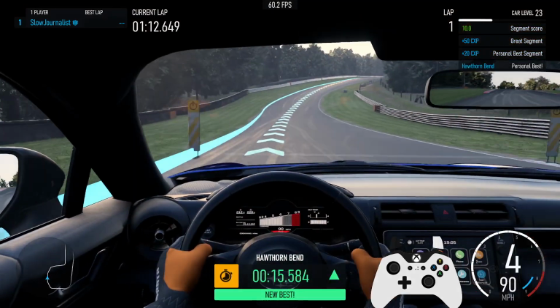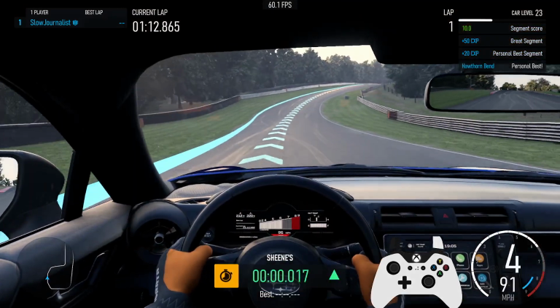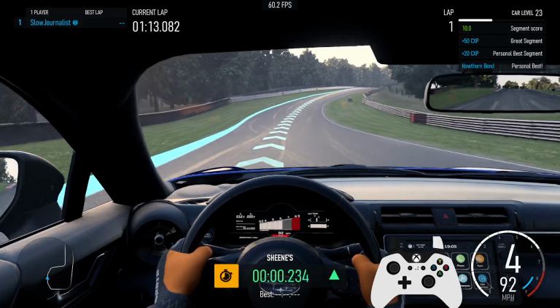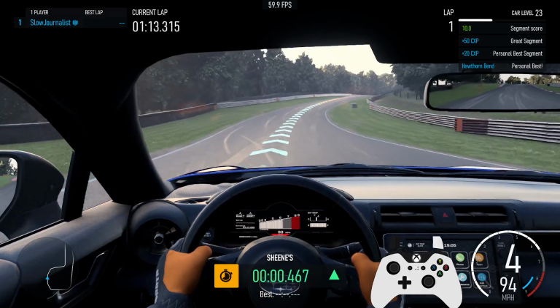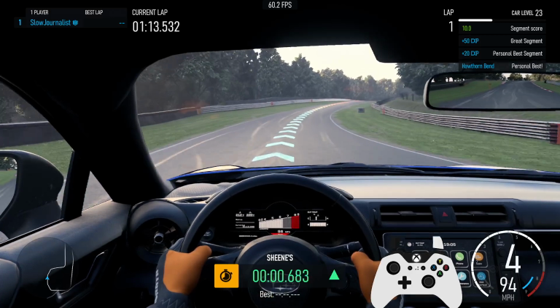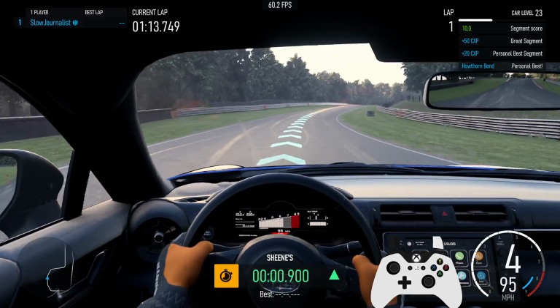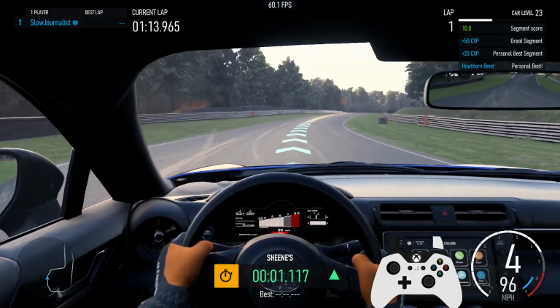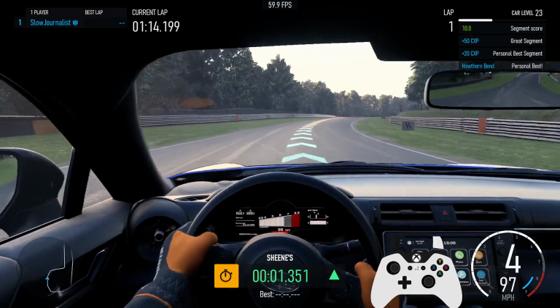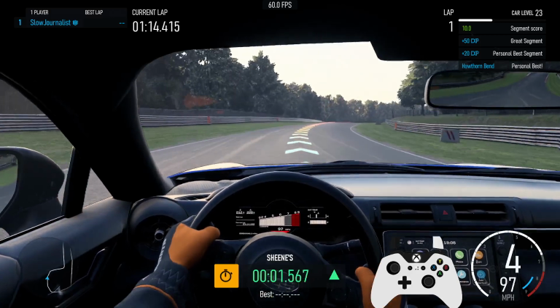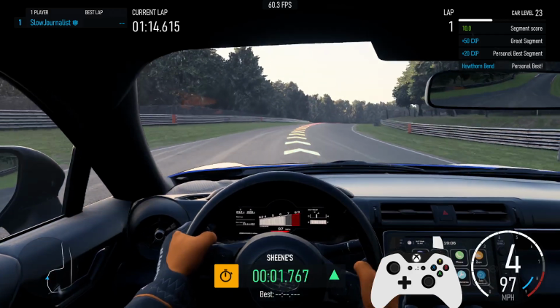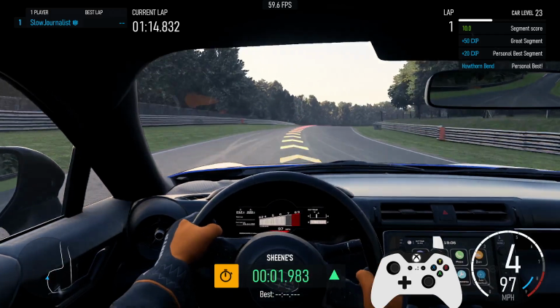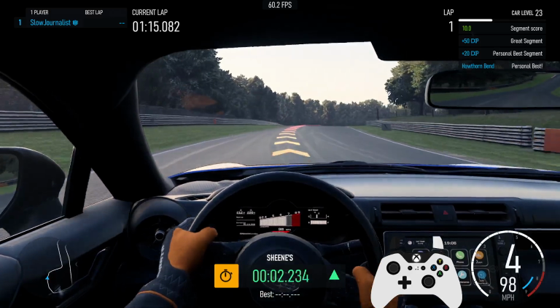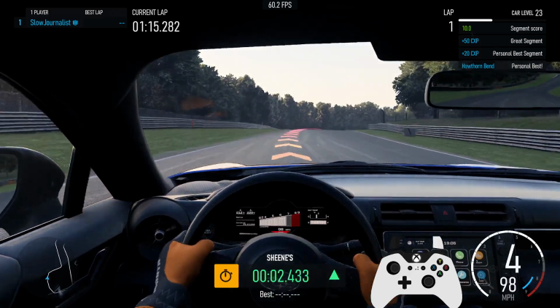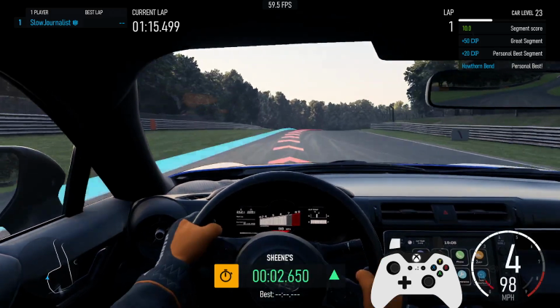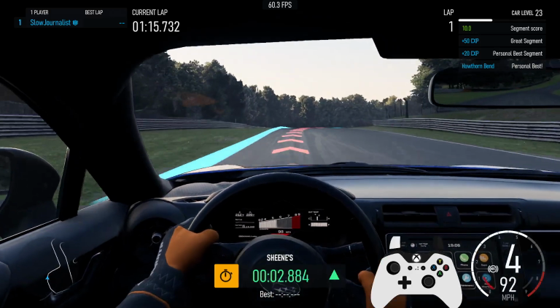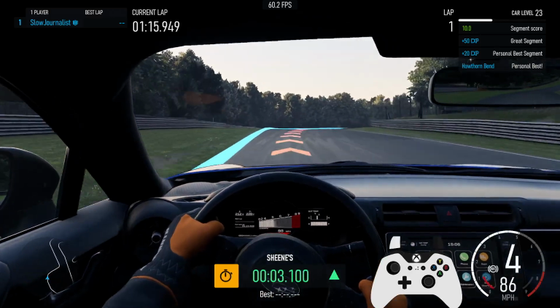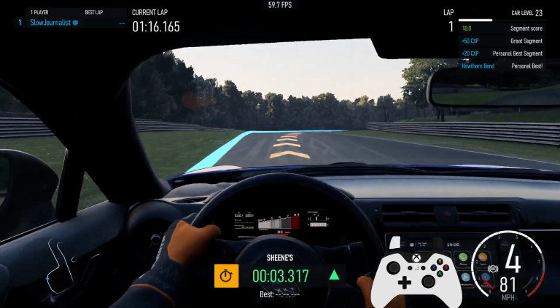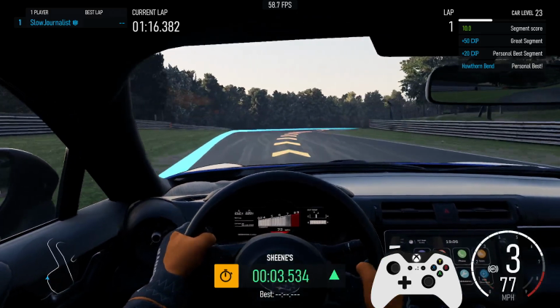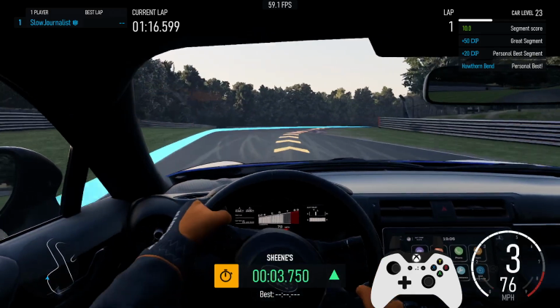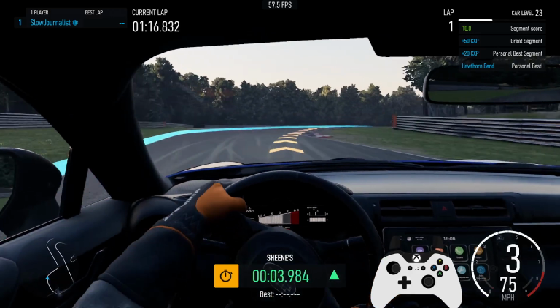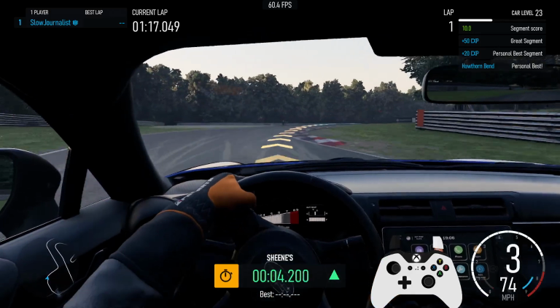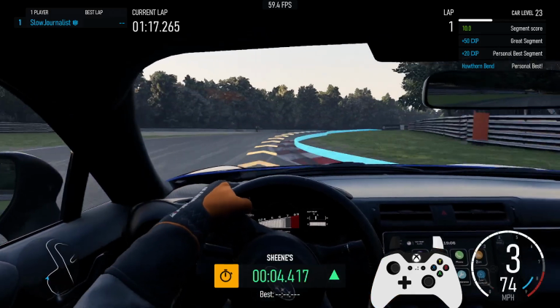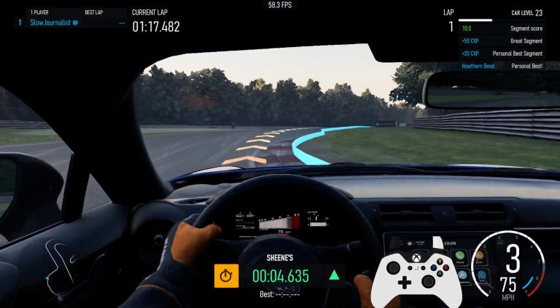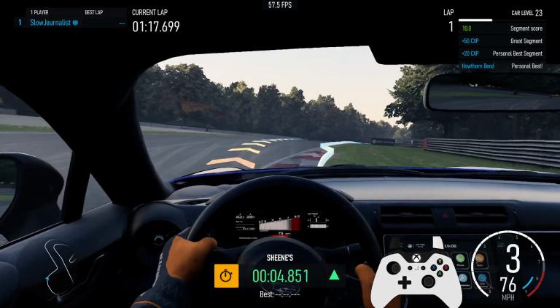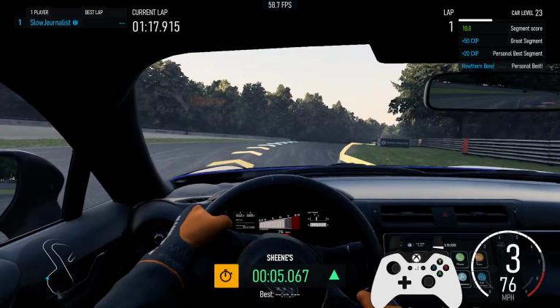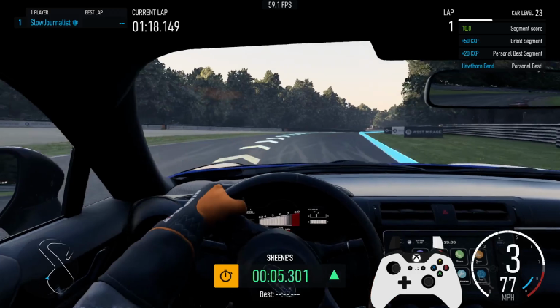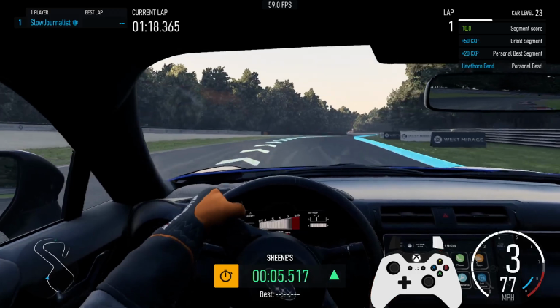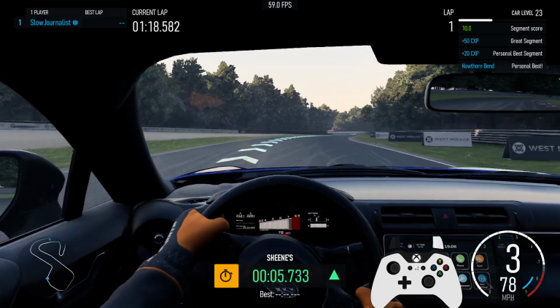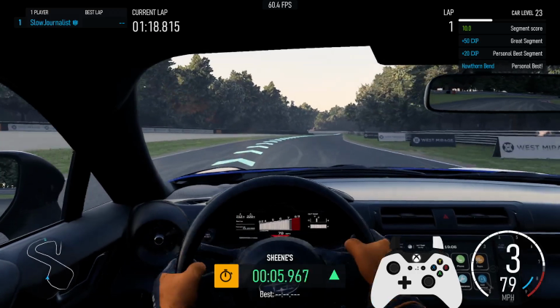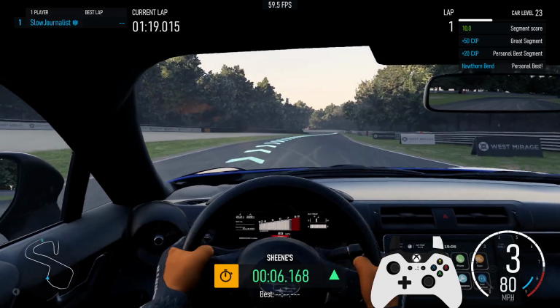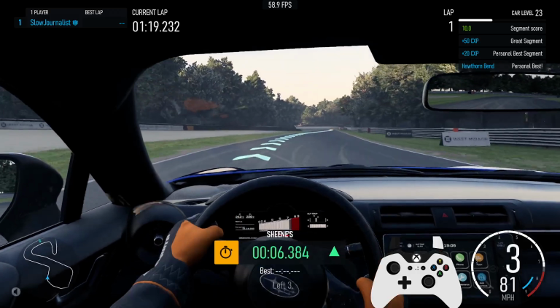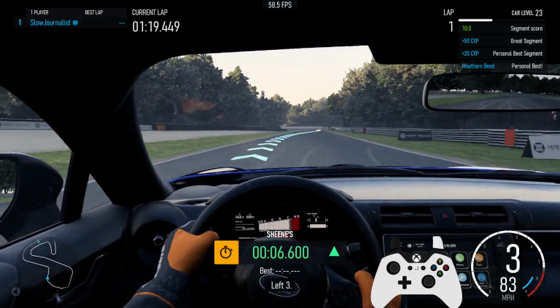Personal best segment, plus 20cx key. Great segment, plus 50cx key. Segment score 10.0. Left 3.